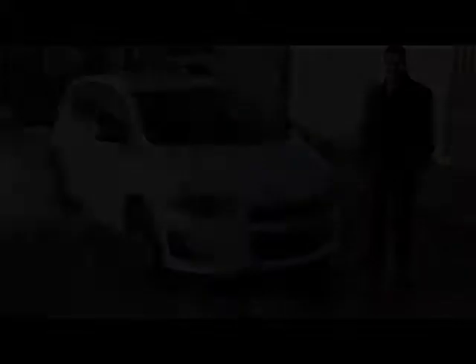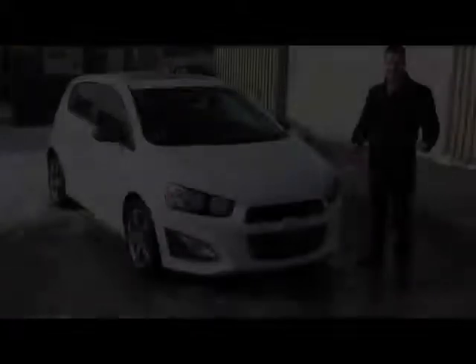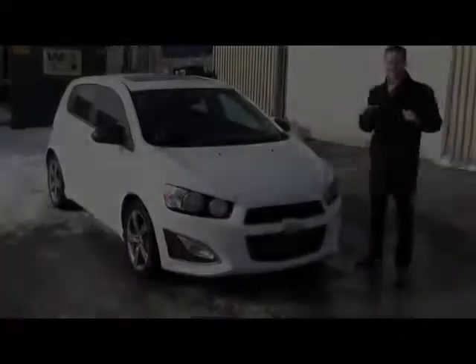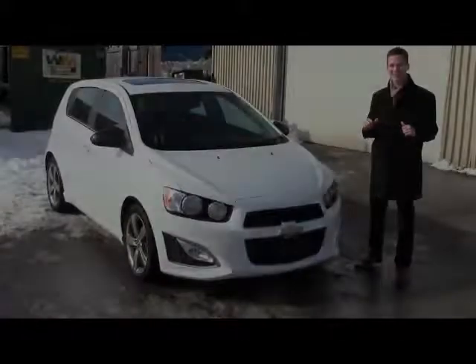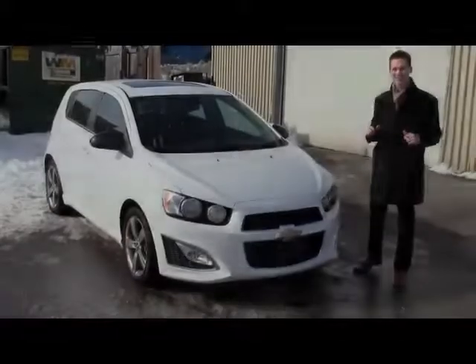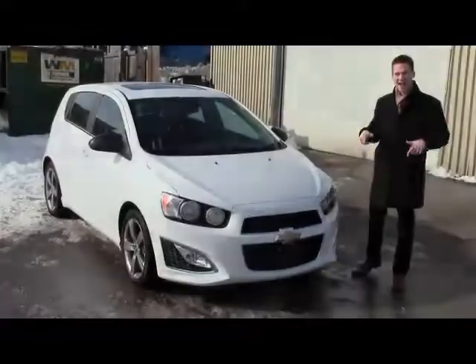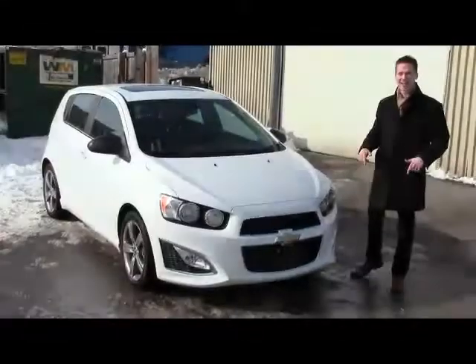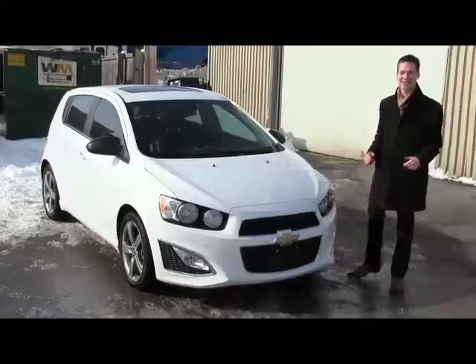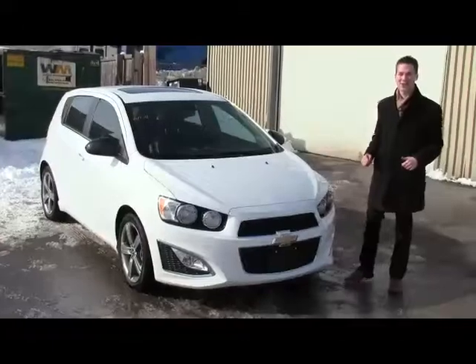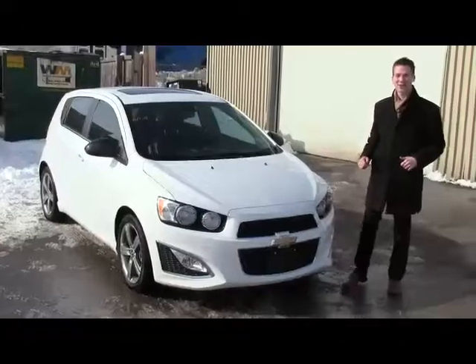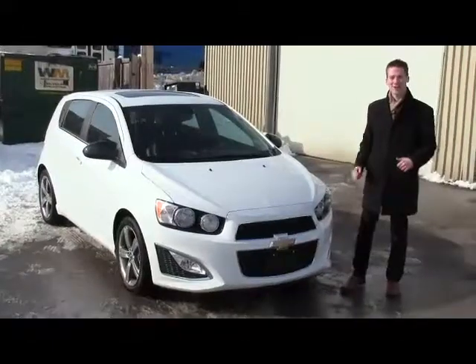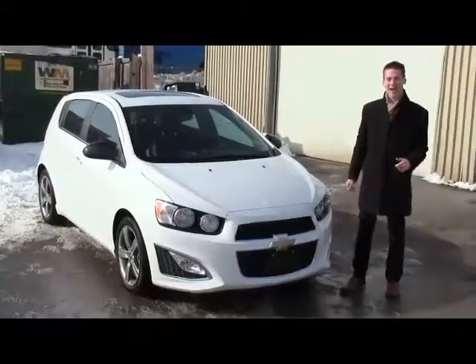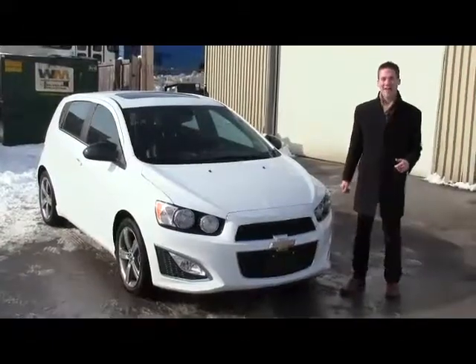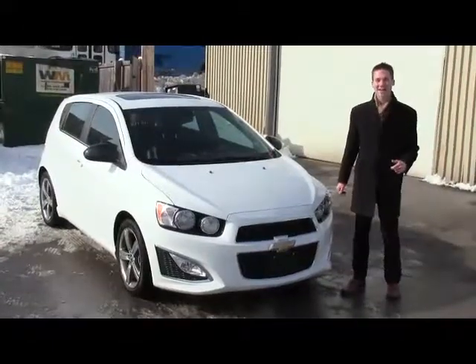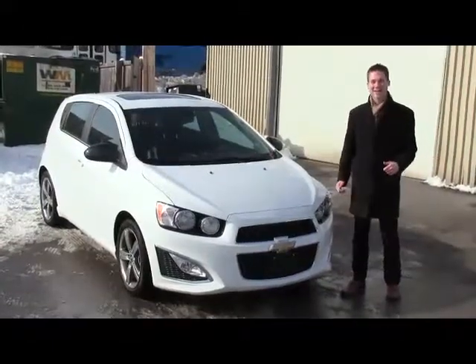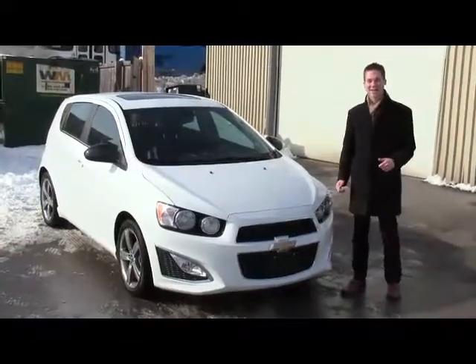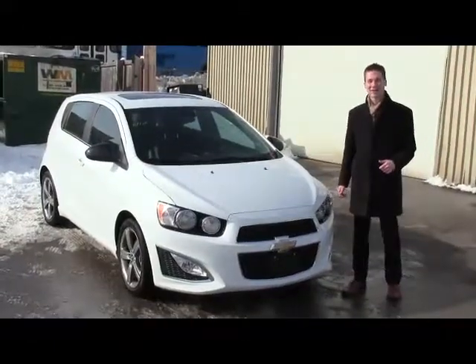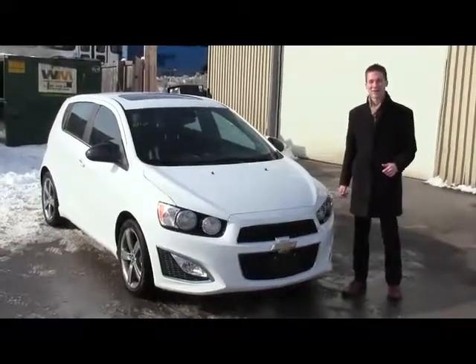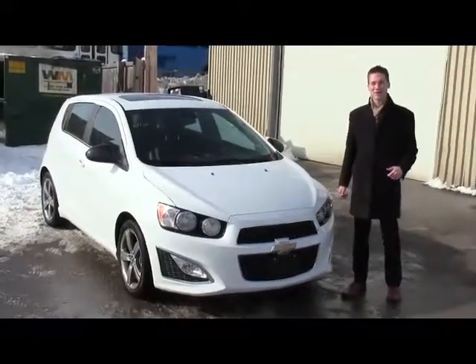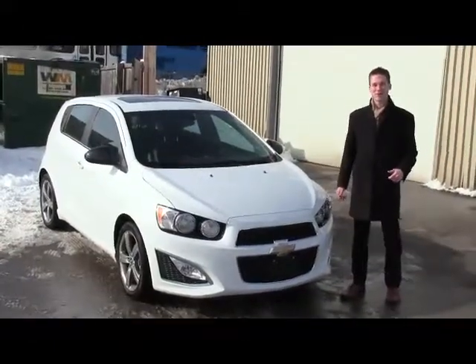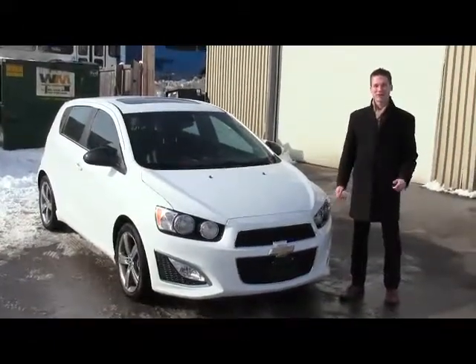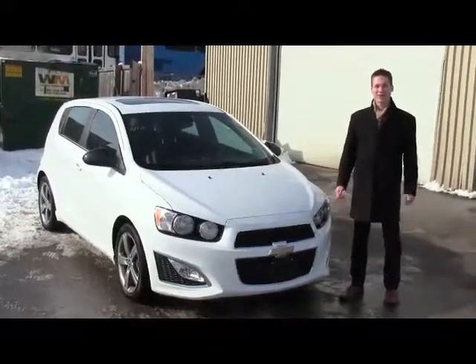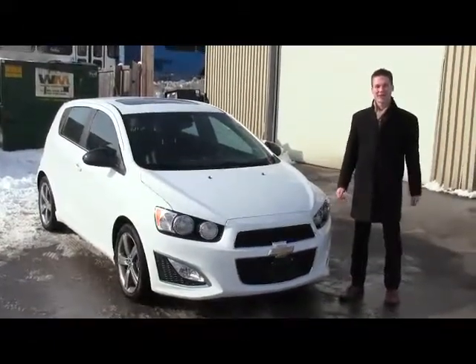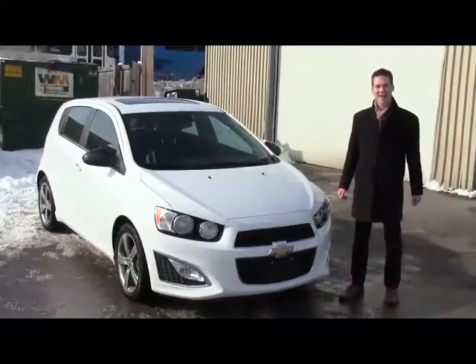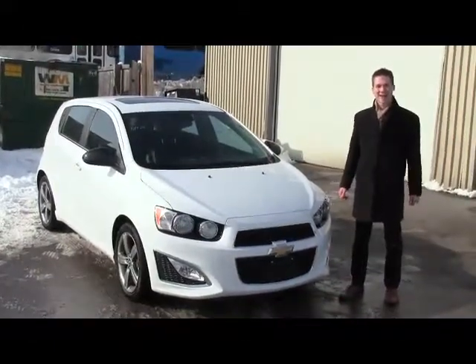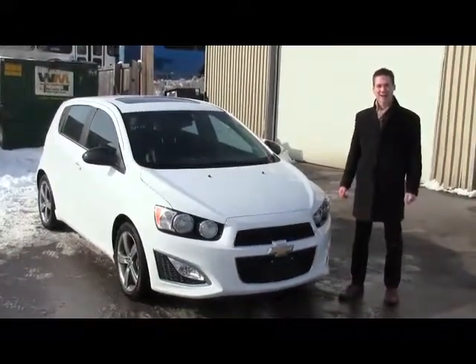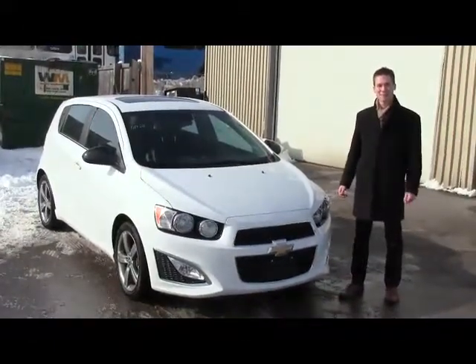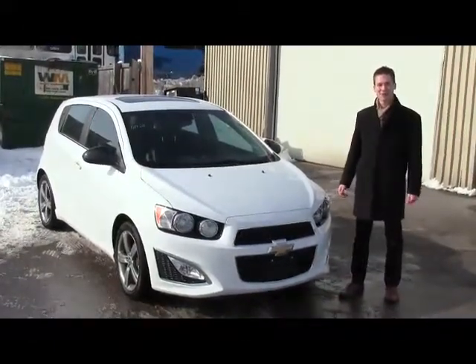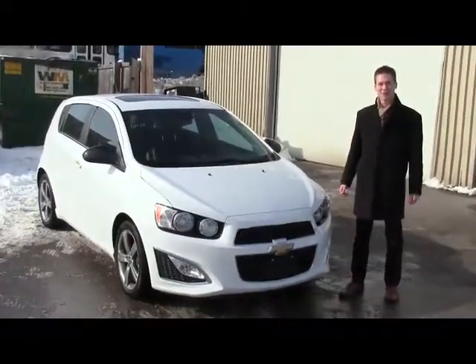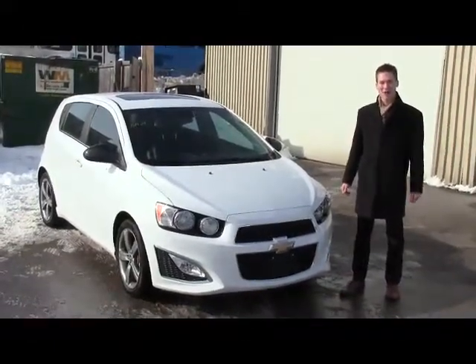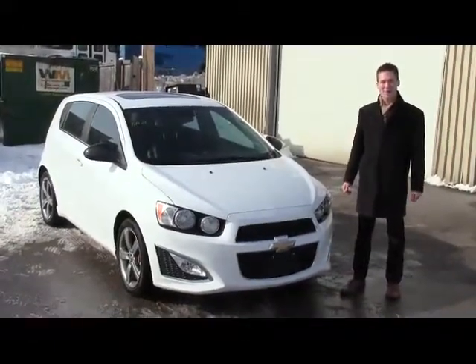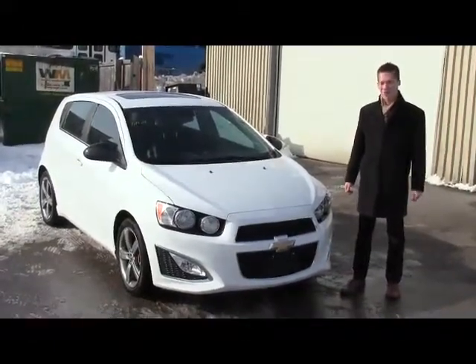Hey guys, Alex here, the Cadillac Kid, at NewRoads Chevrolet Cadillac Buick GMC.